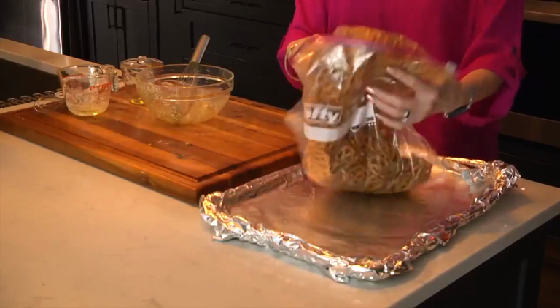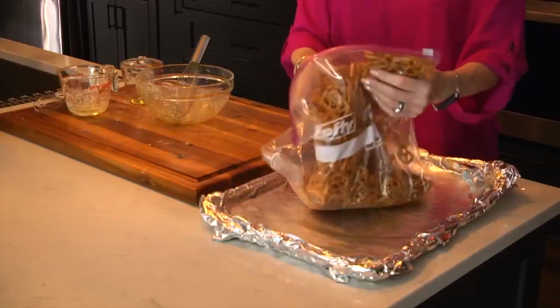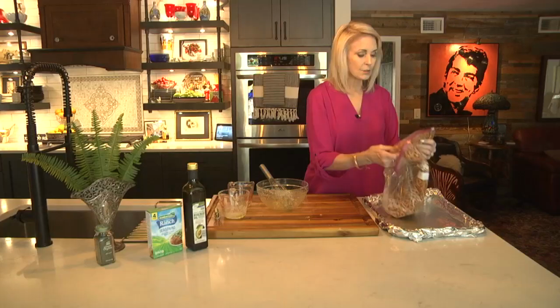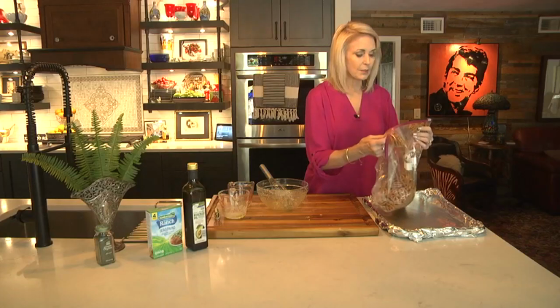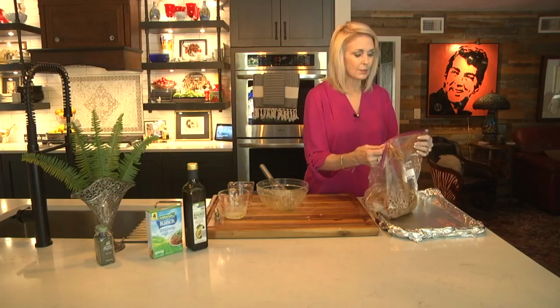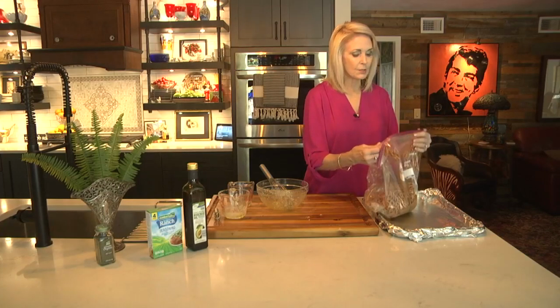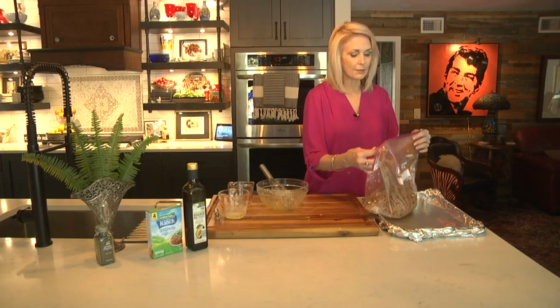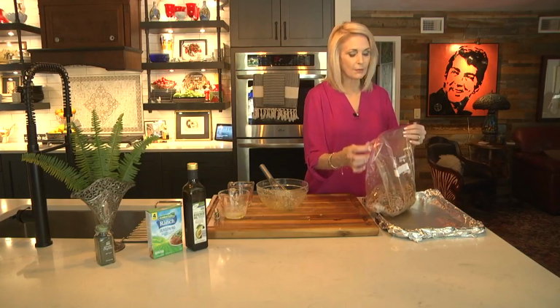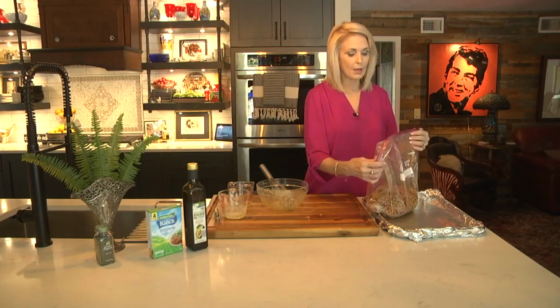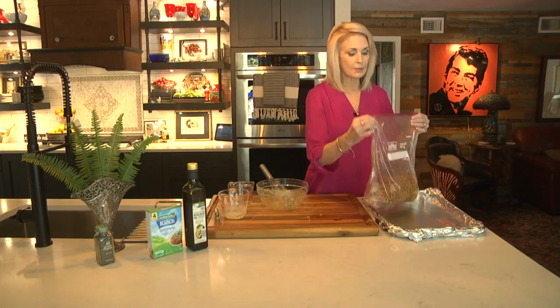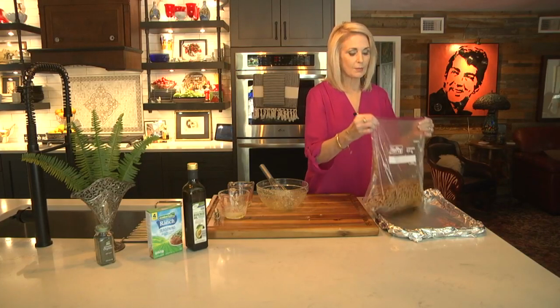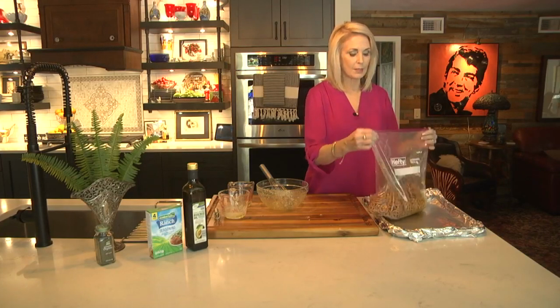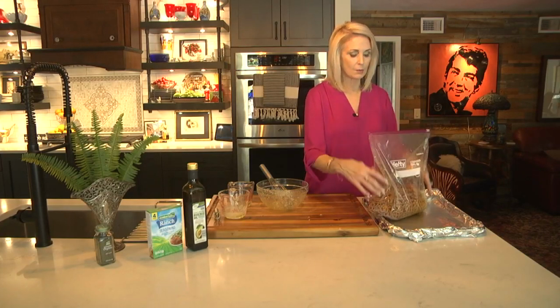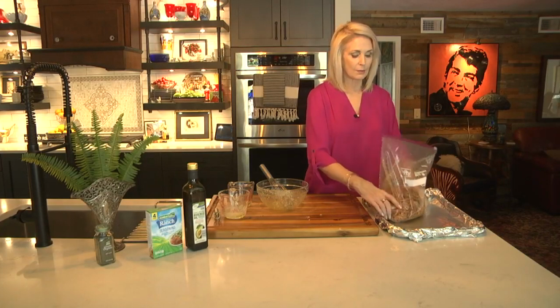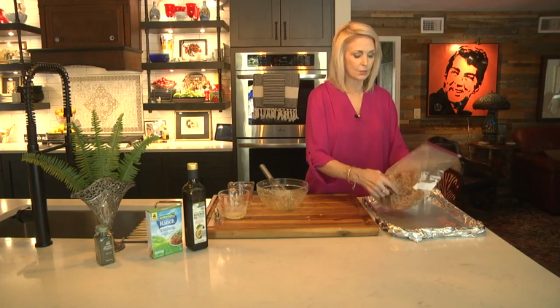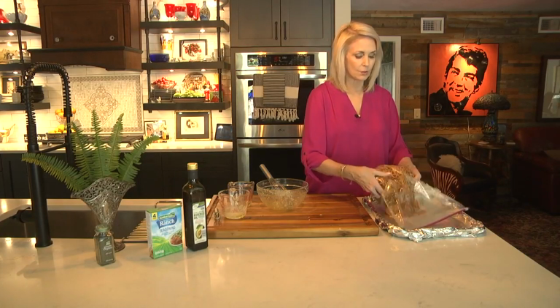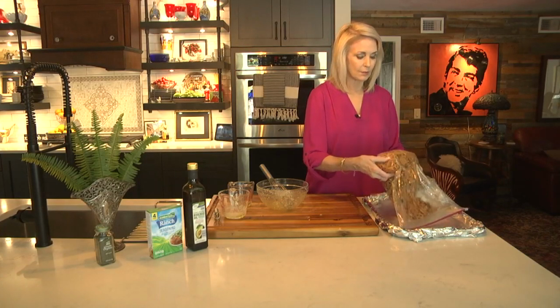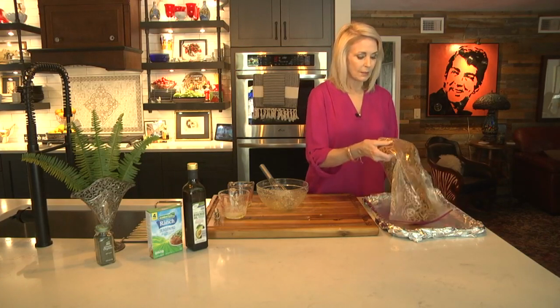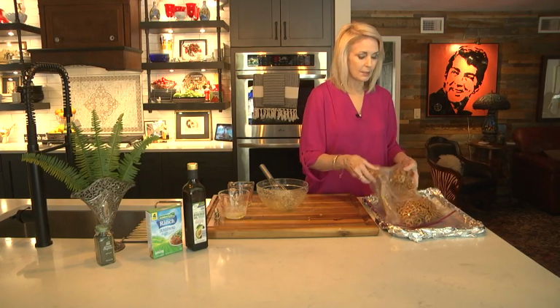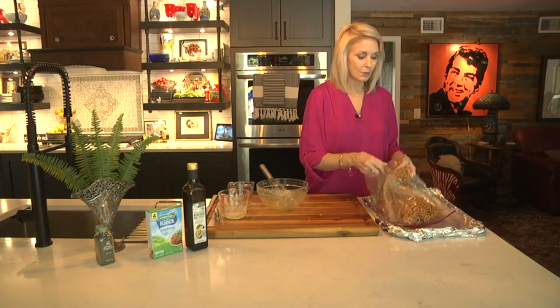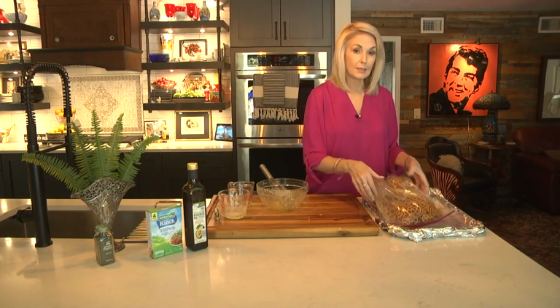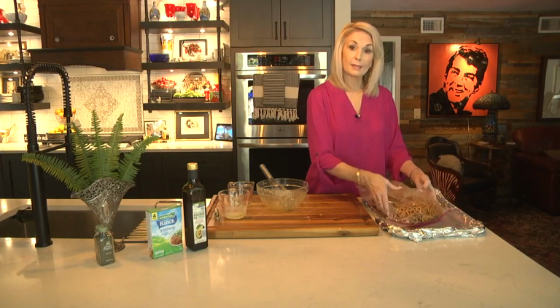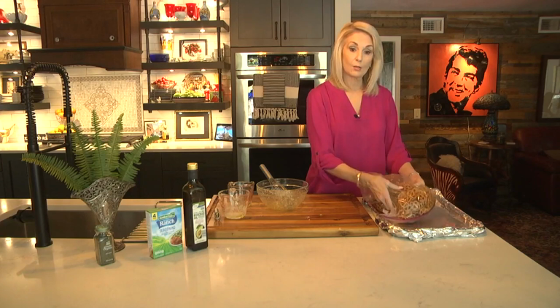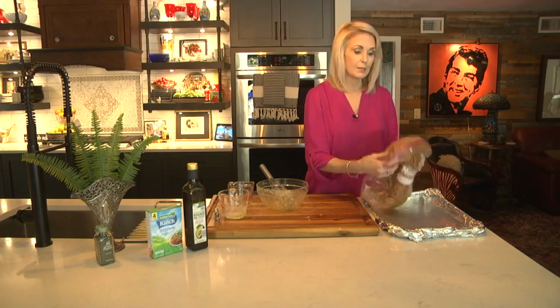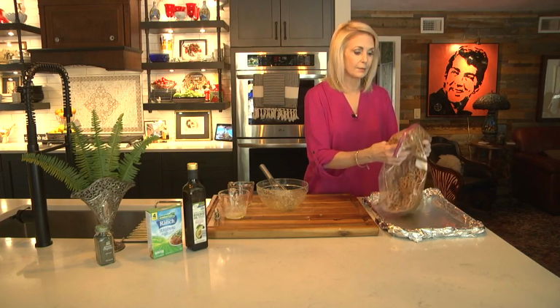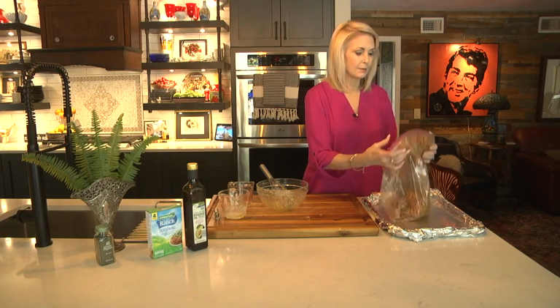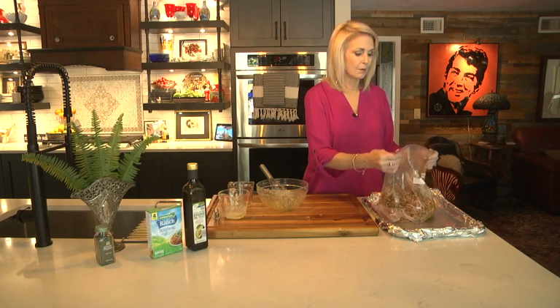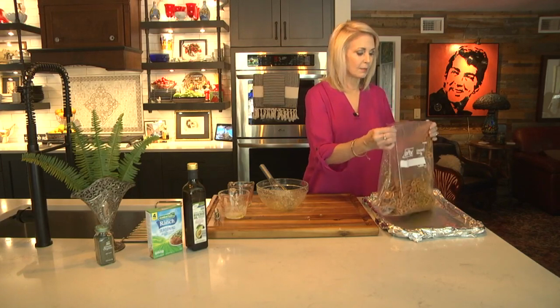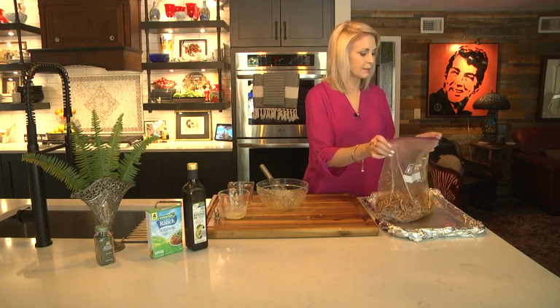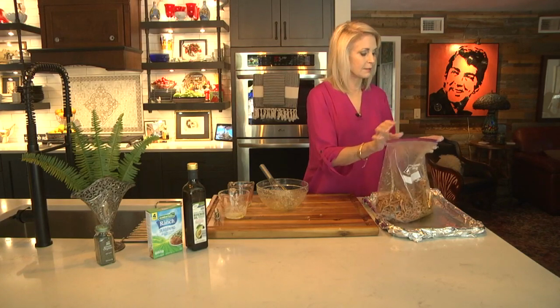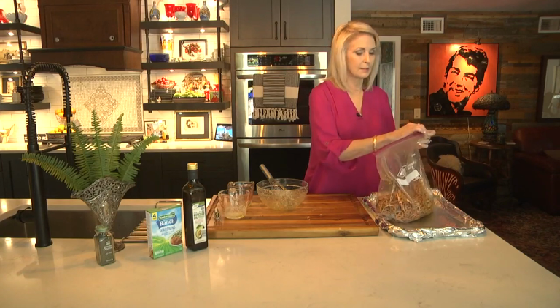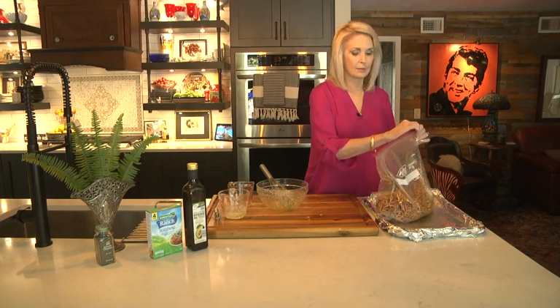Leave a little bit of air in there so that when you toss this around, you make sure you get the seasonings on everything. Again, this will be at 275 — 10 minutes, give it a stir, 10 more minutes and it'll be done. All right, let's get this in the oven.